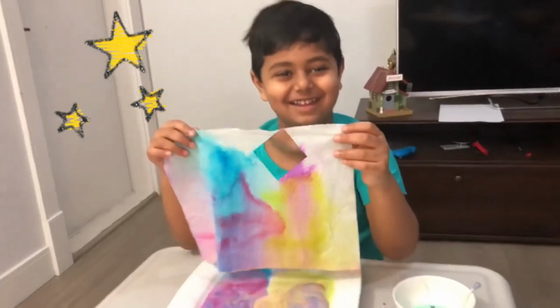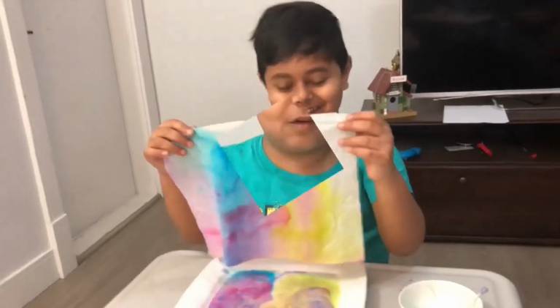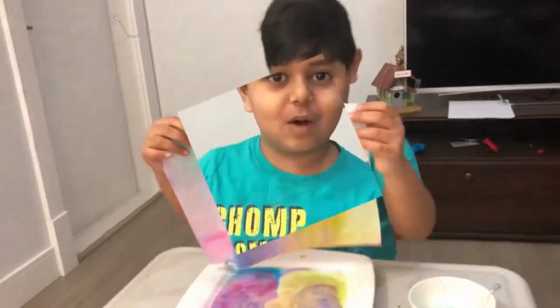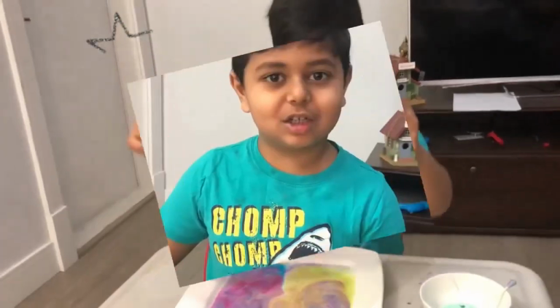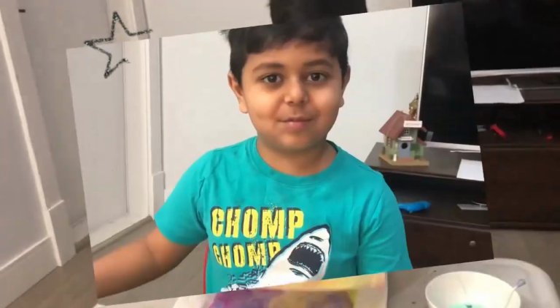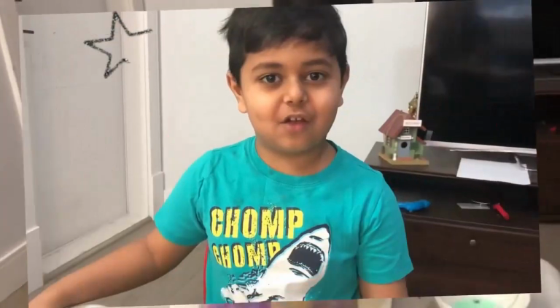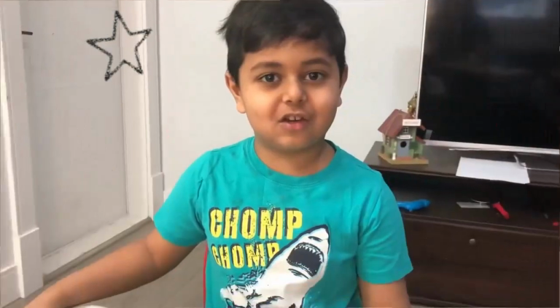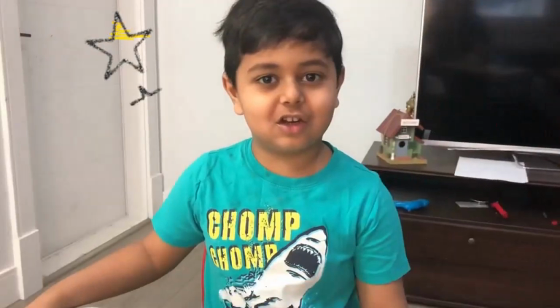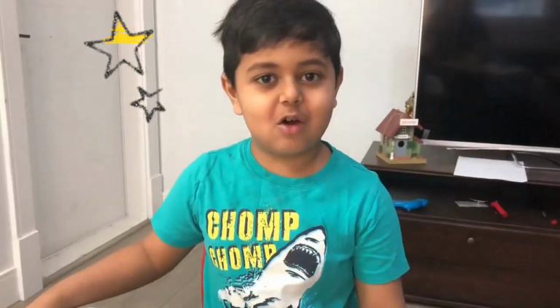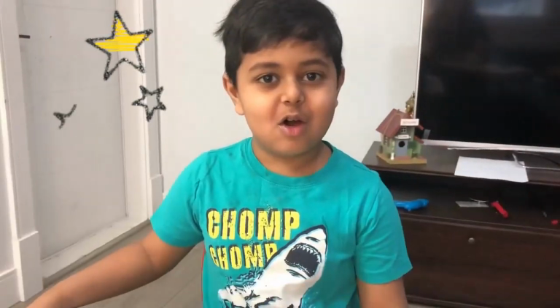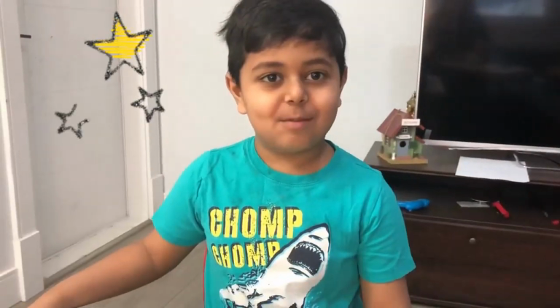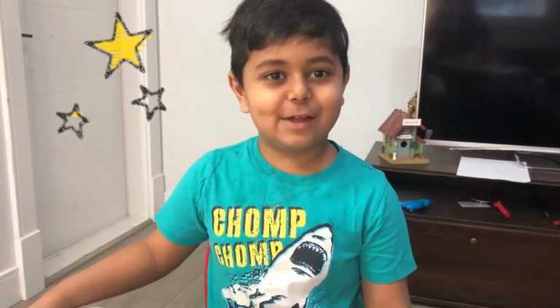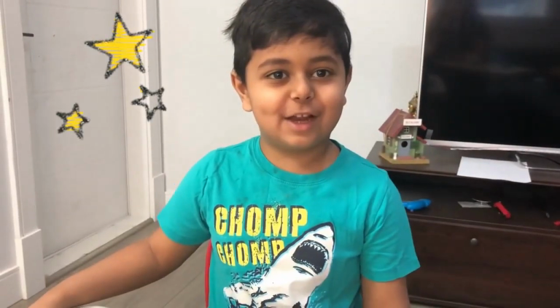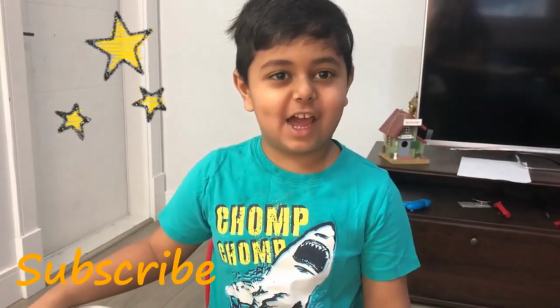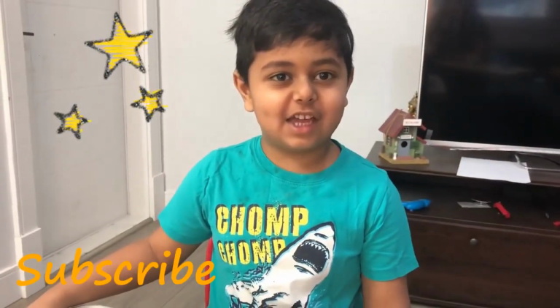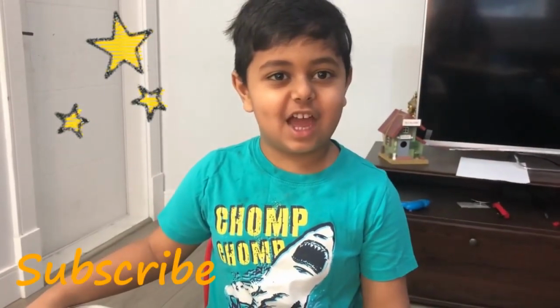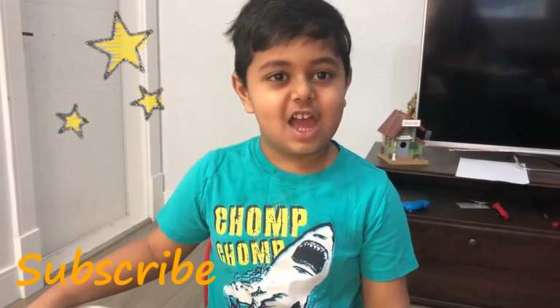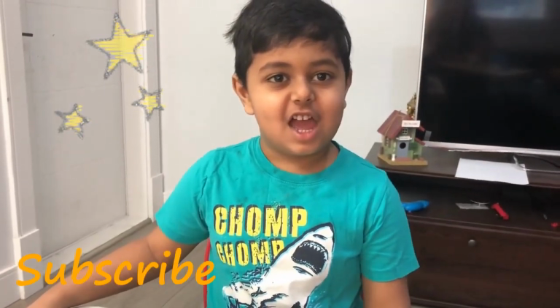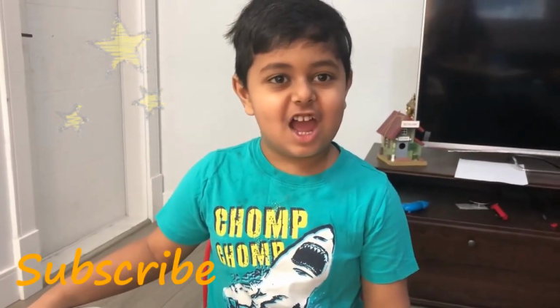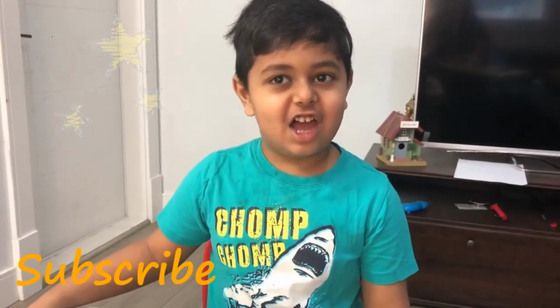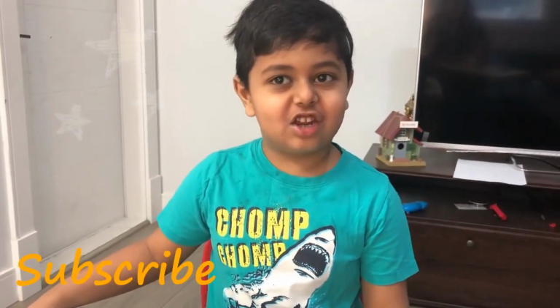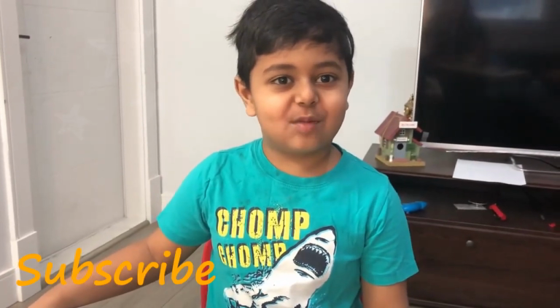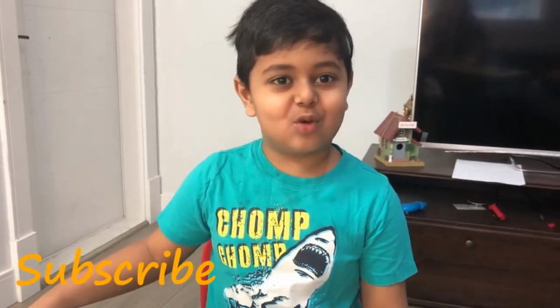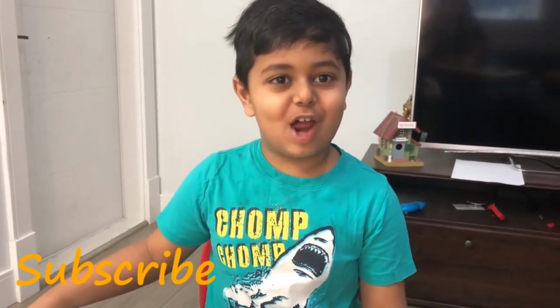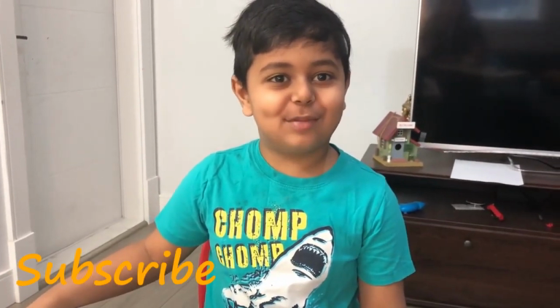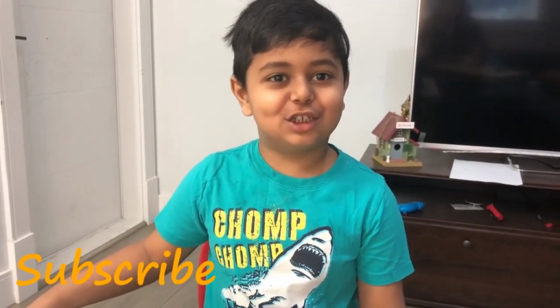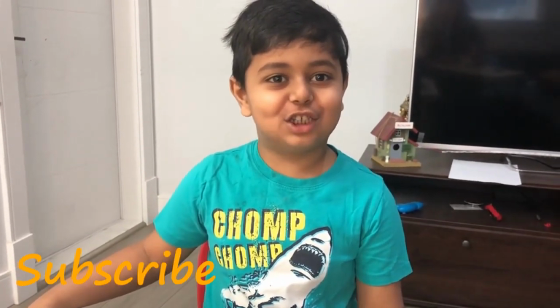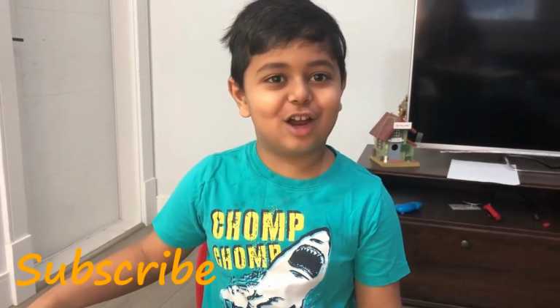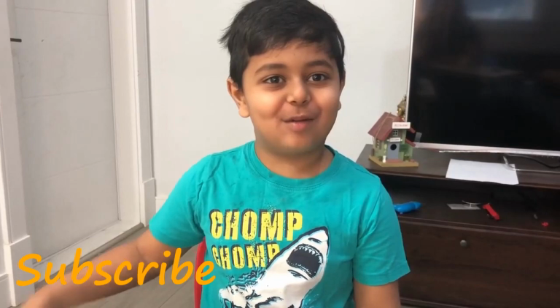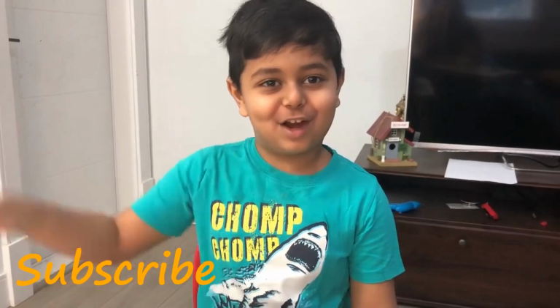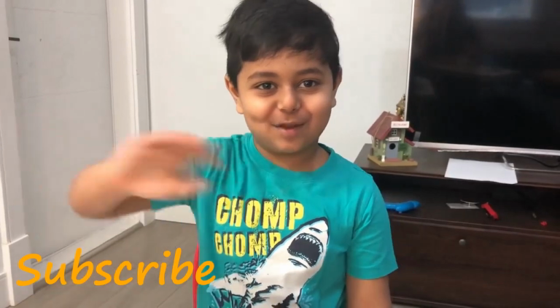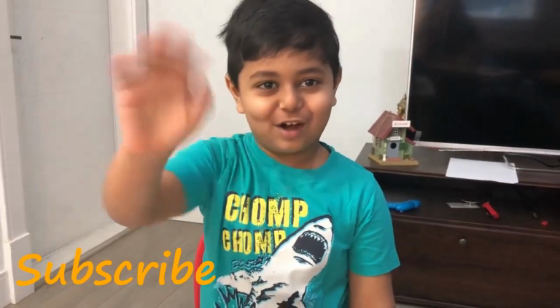If you're watching my video, please like and share. Bye bye!